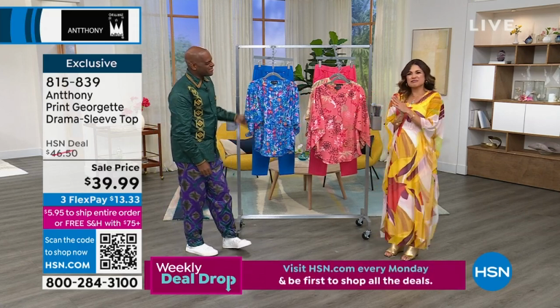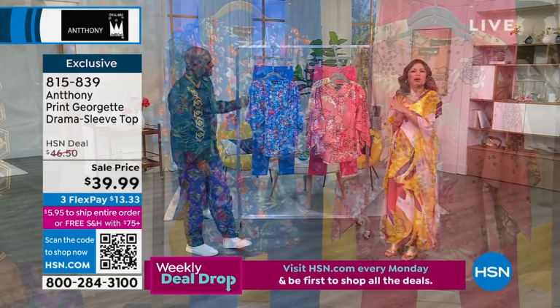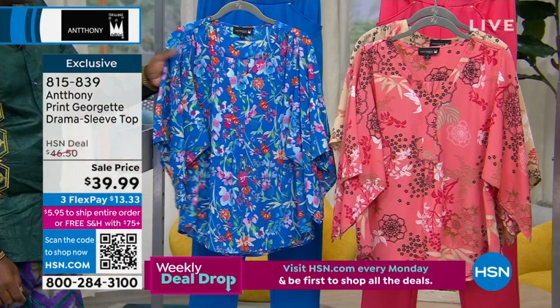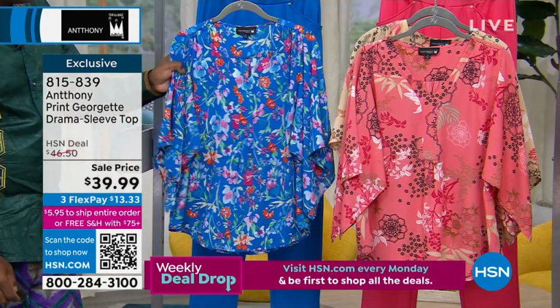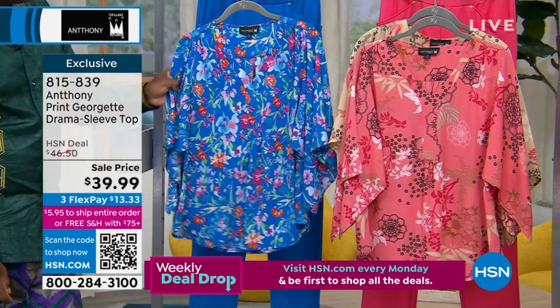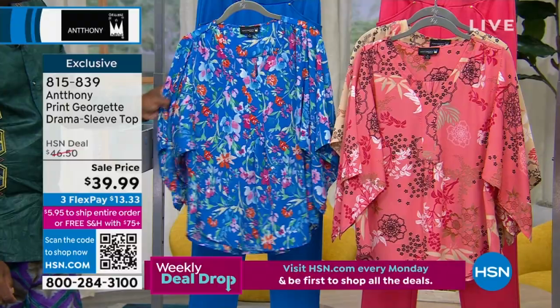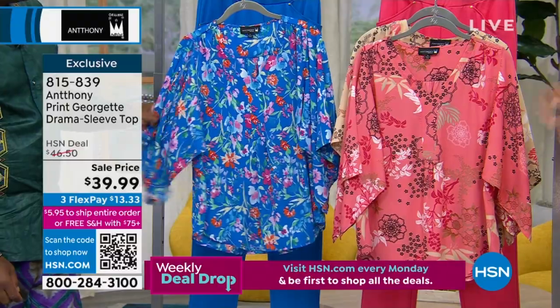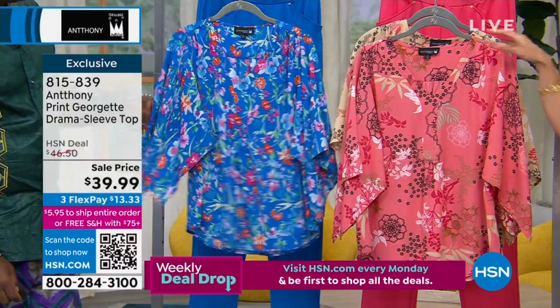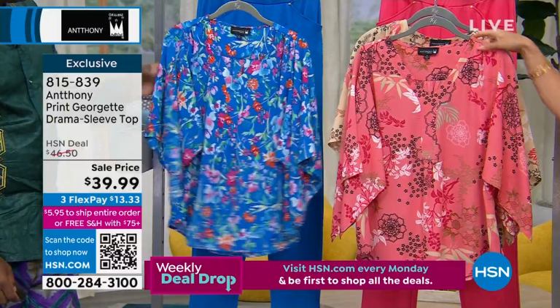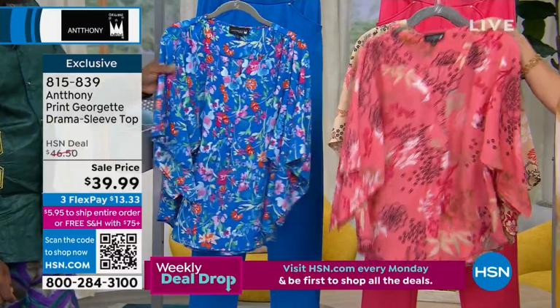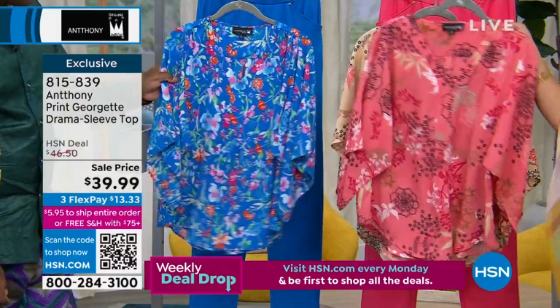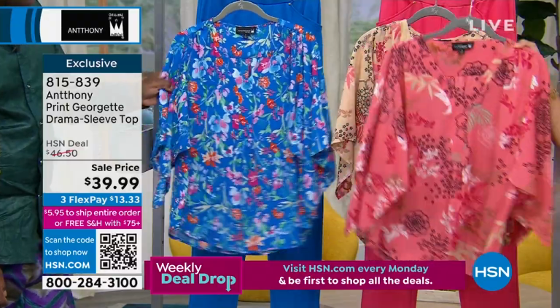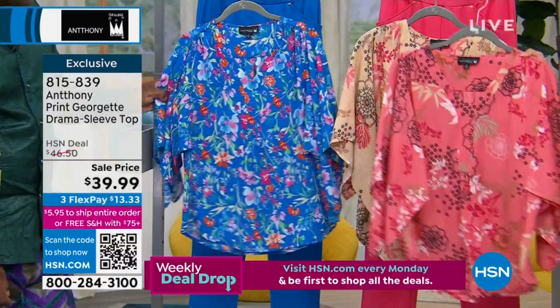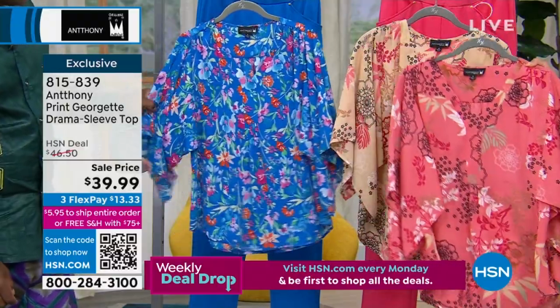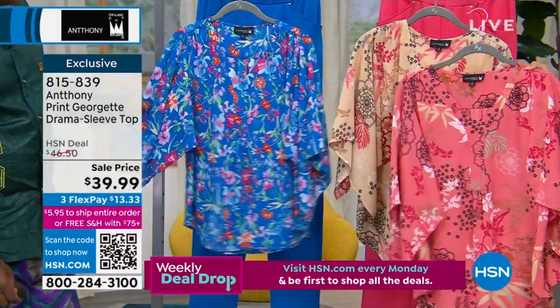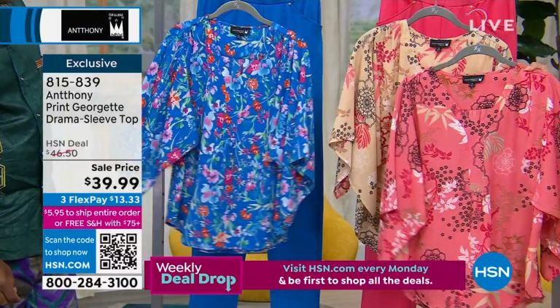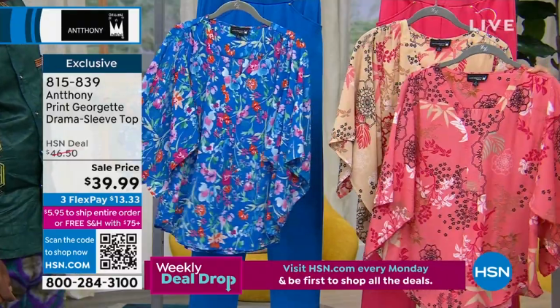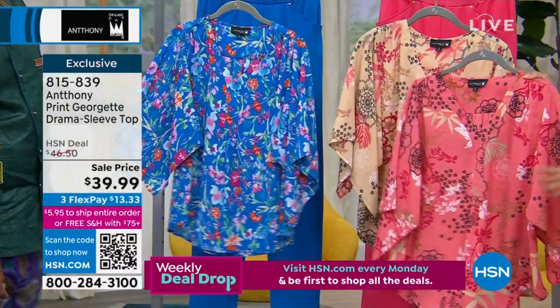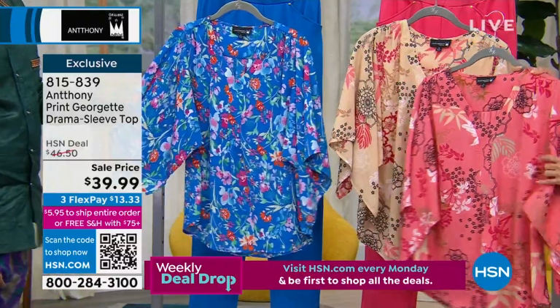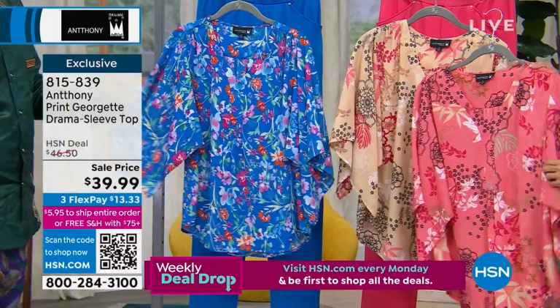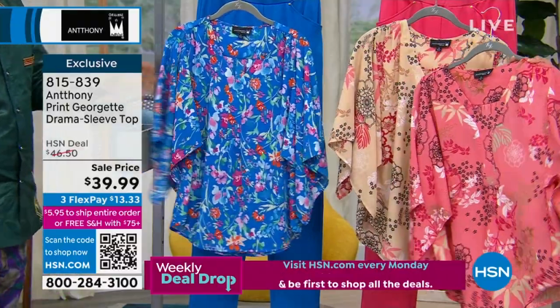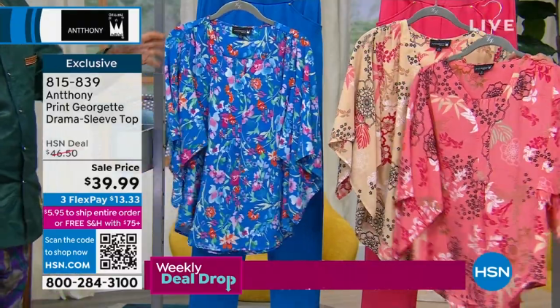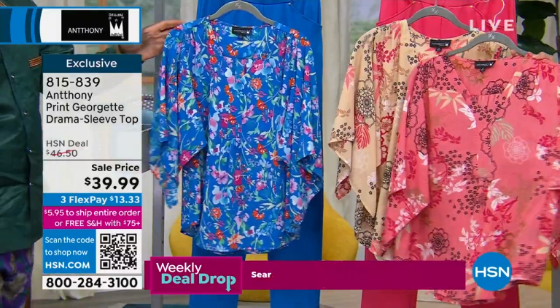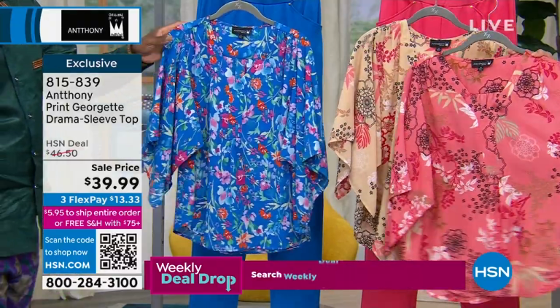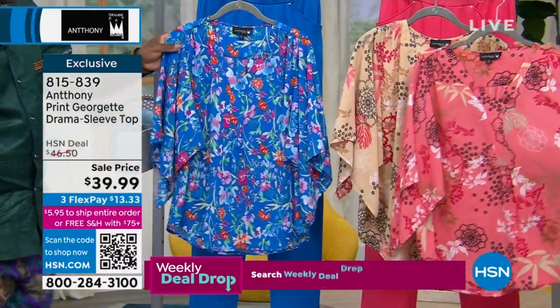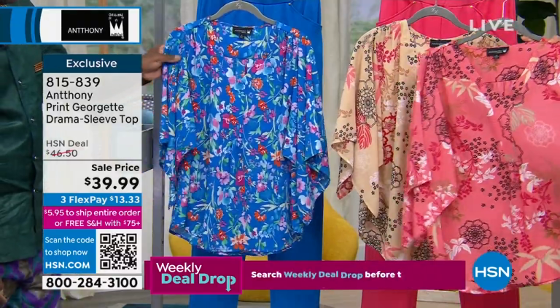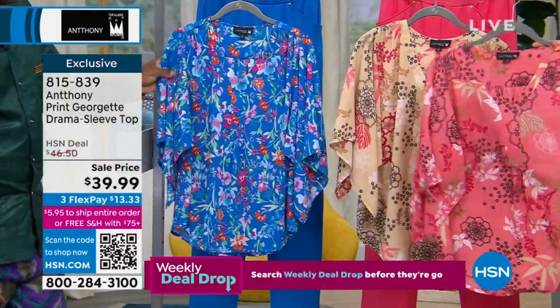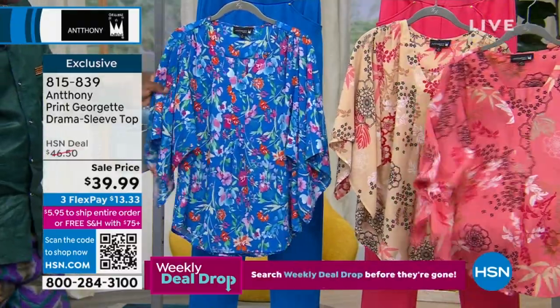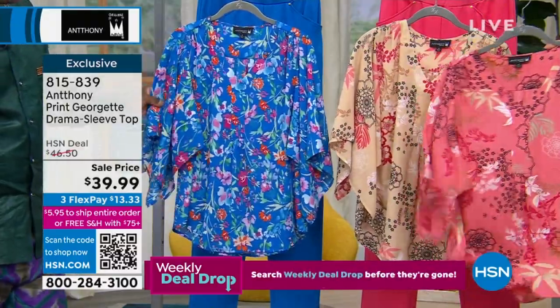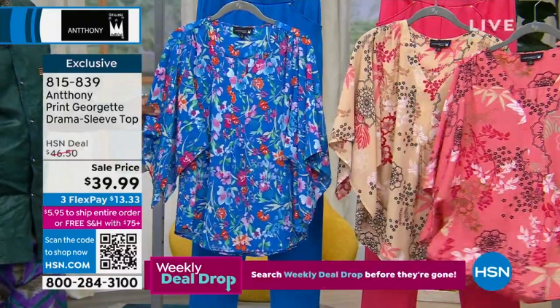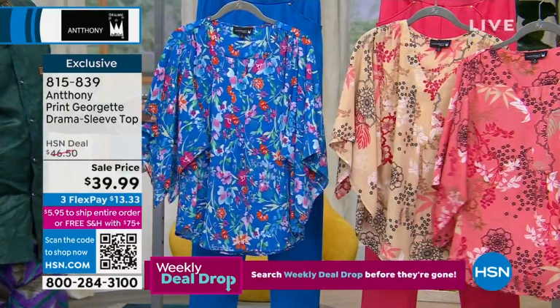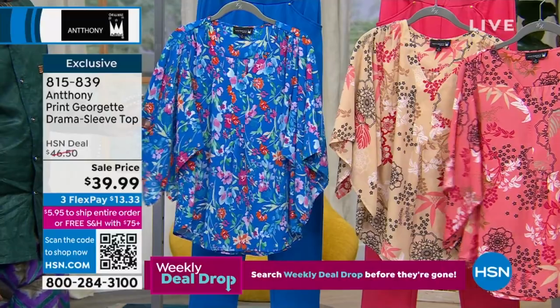If you want to feel good, if it's still freezing where you are, I say pick up a couple of these pieces. Here's an easy breezy top.